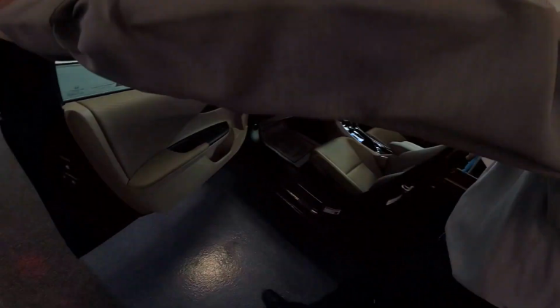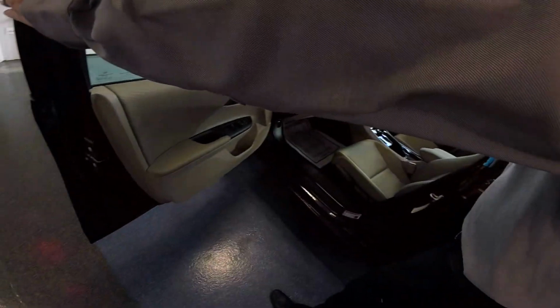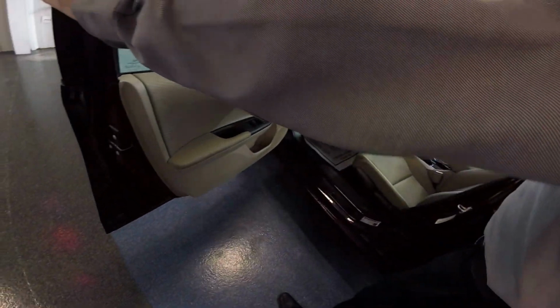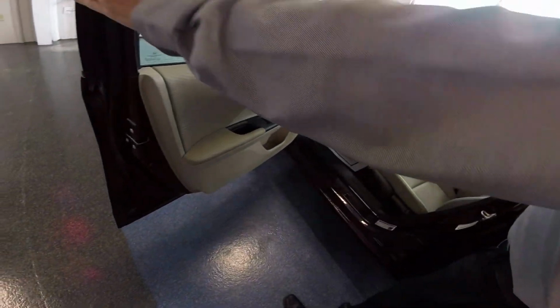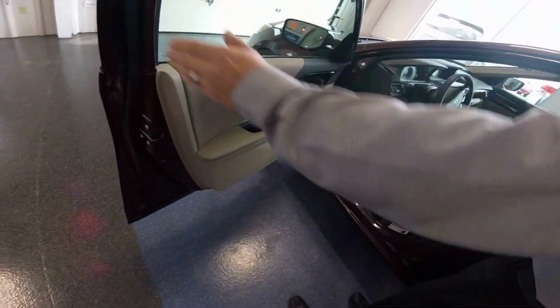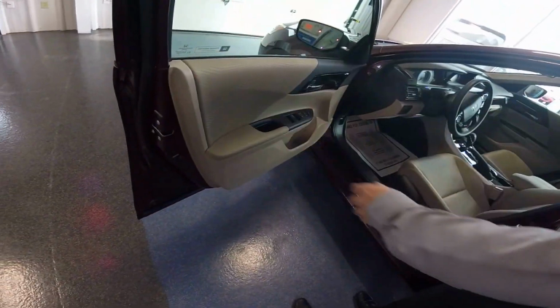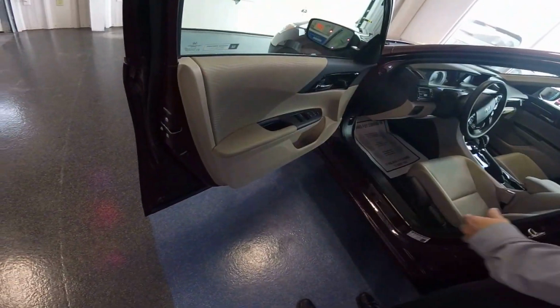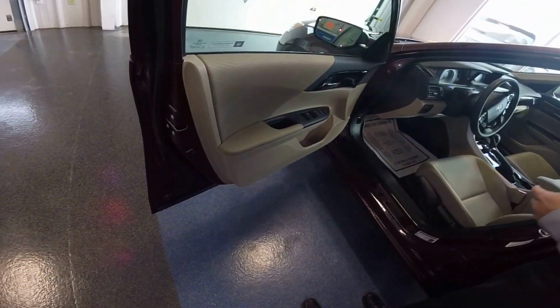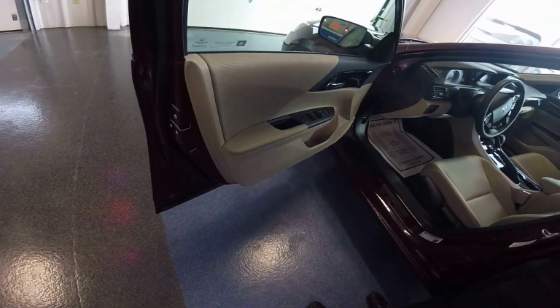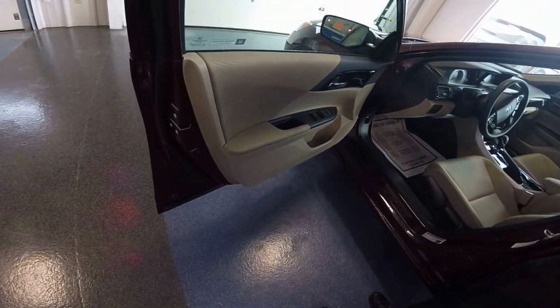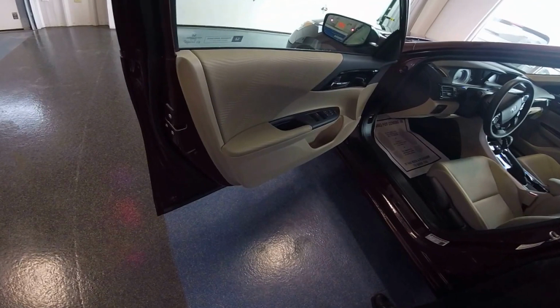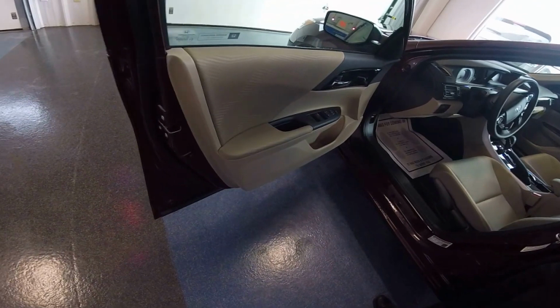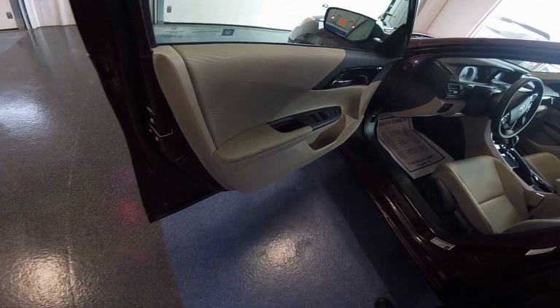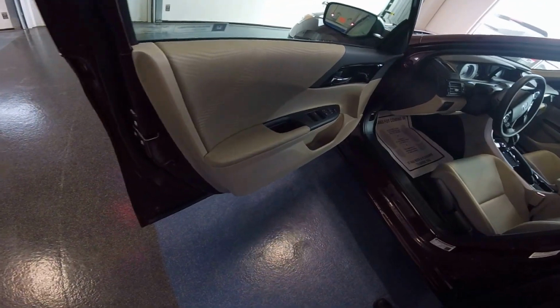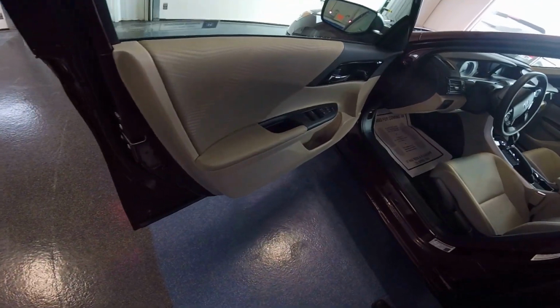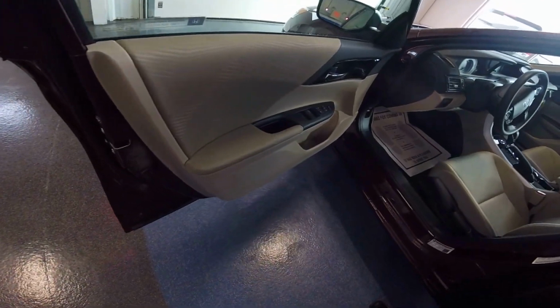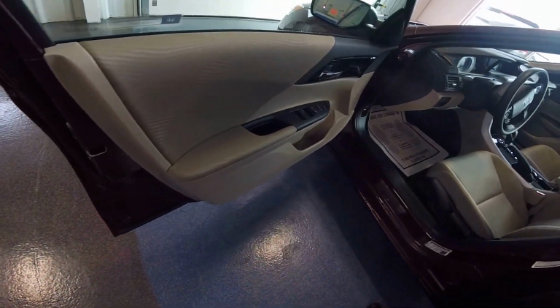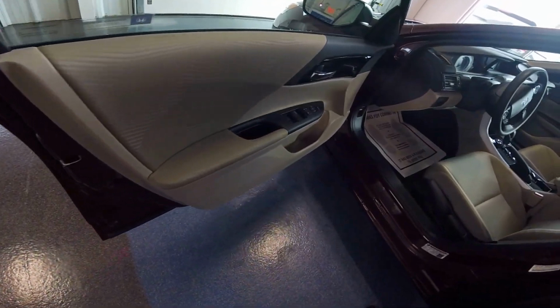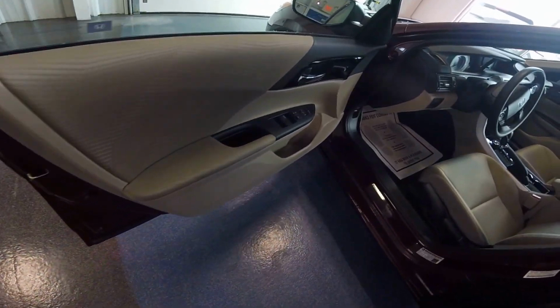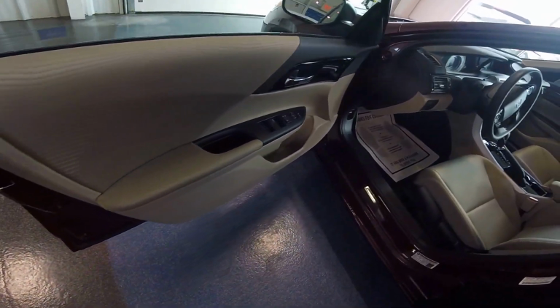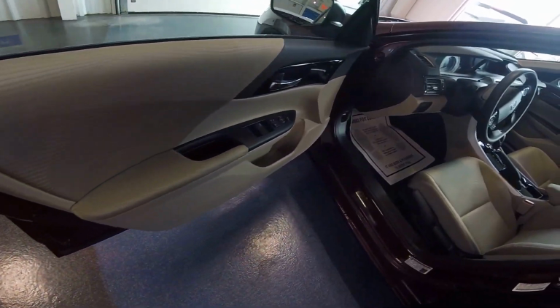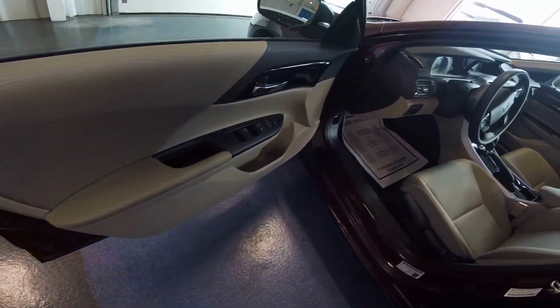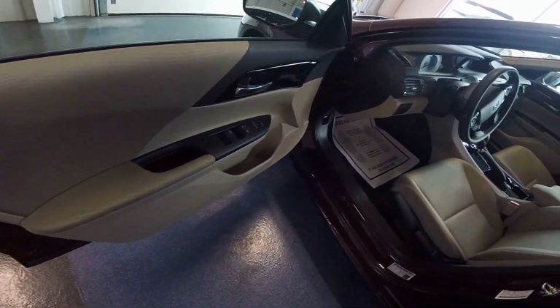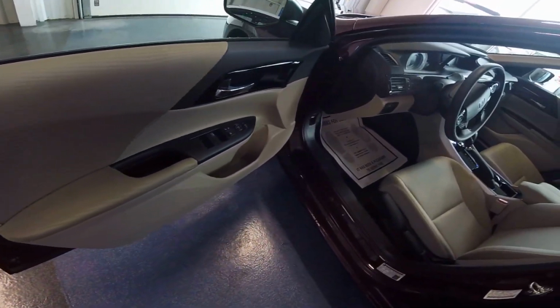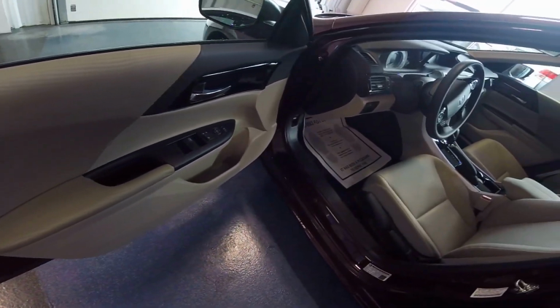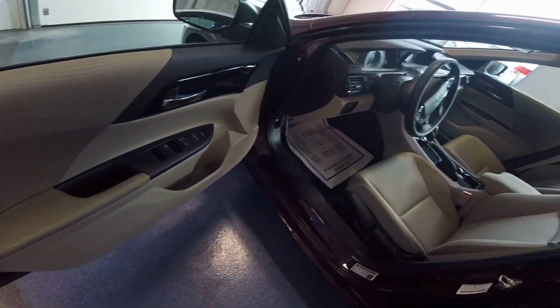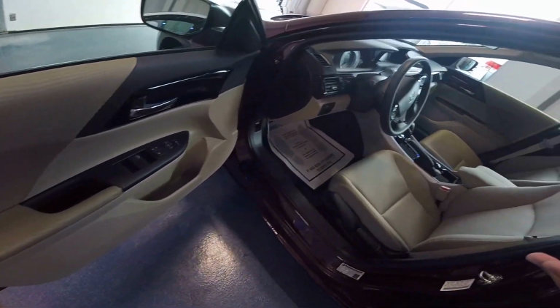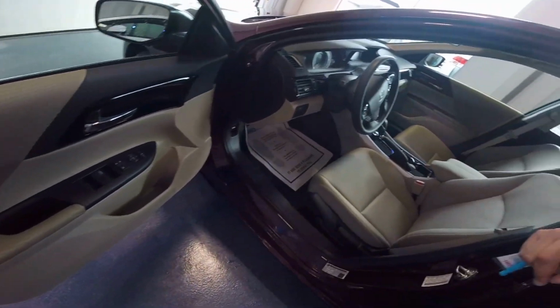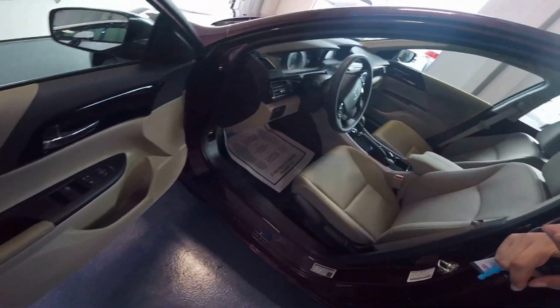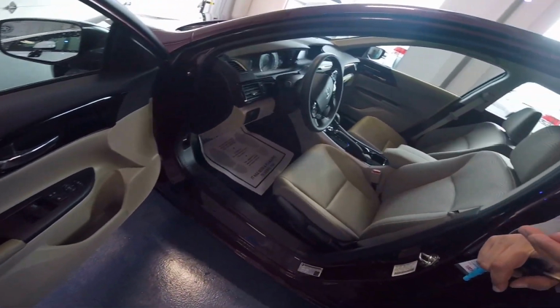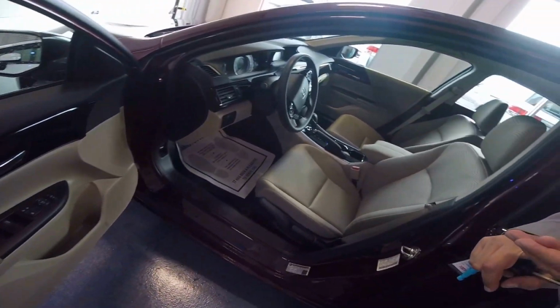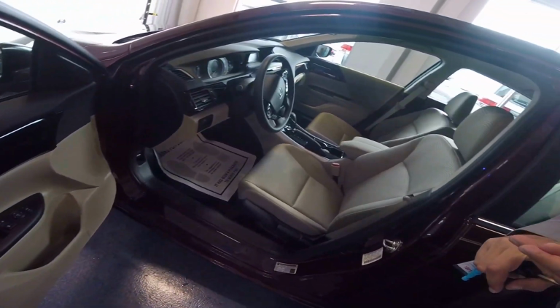Every LX Accord features power windows, power door locks, and power mirrors.